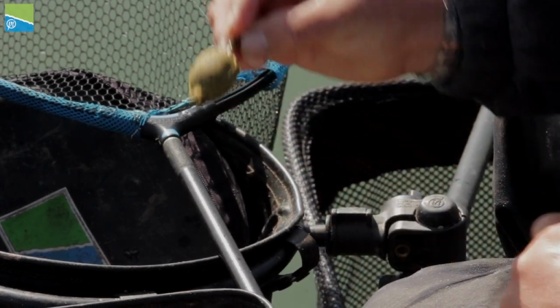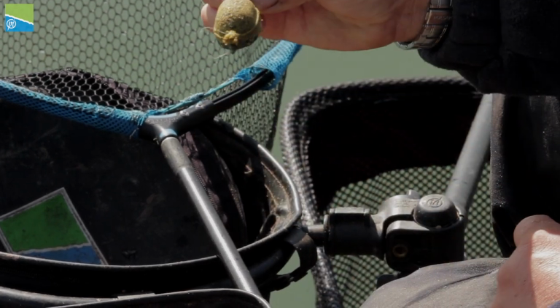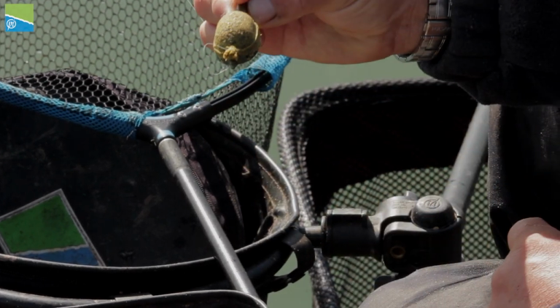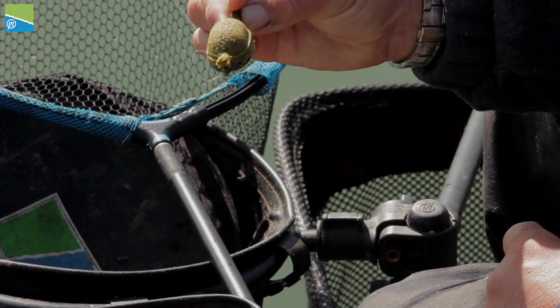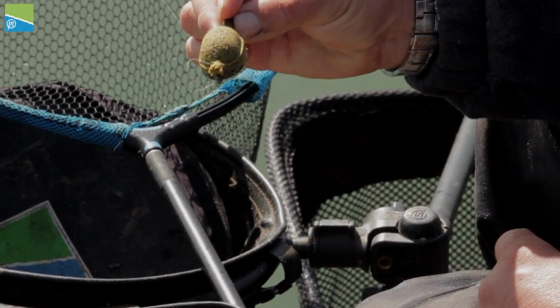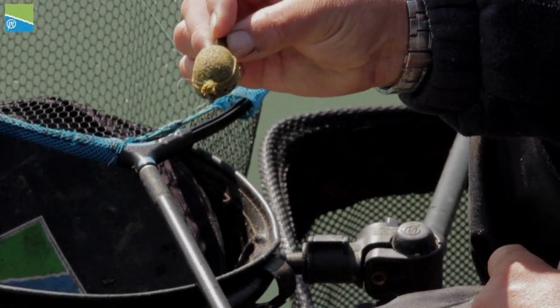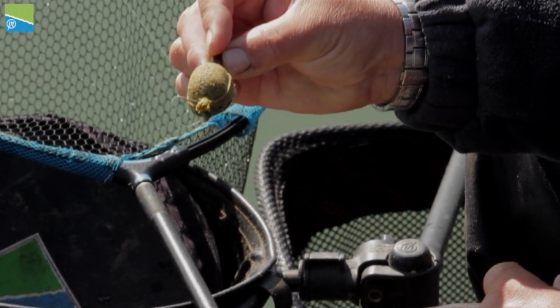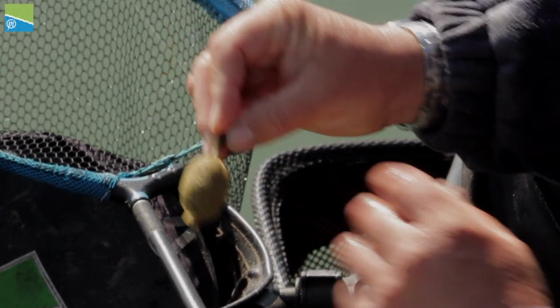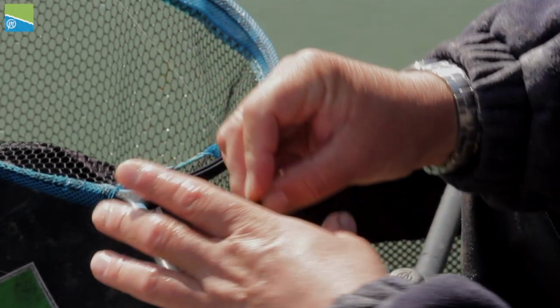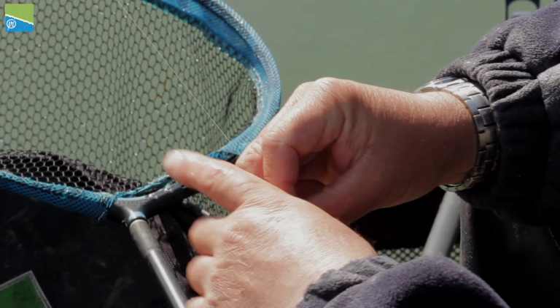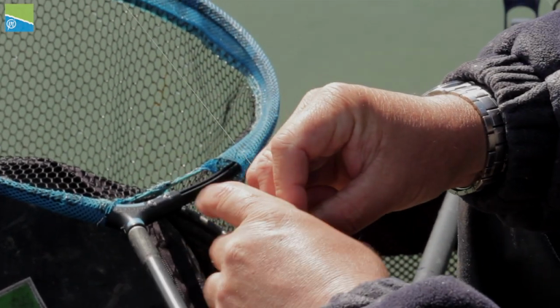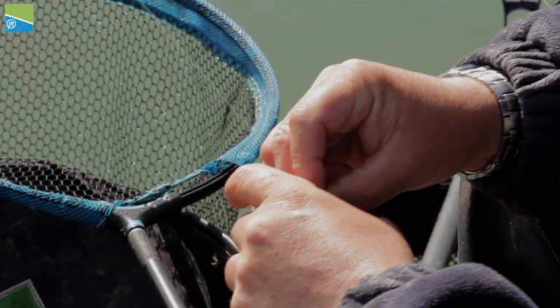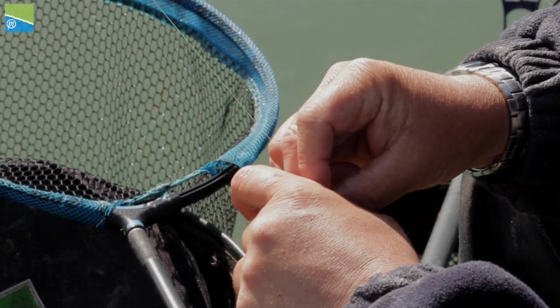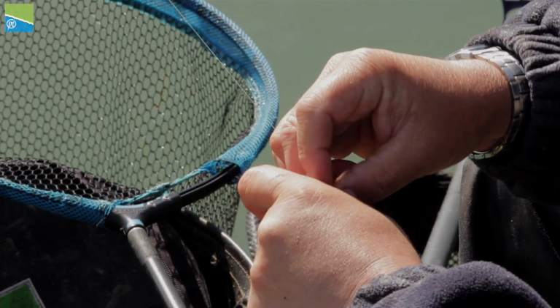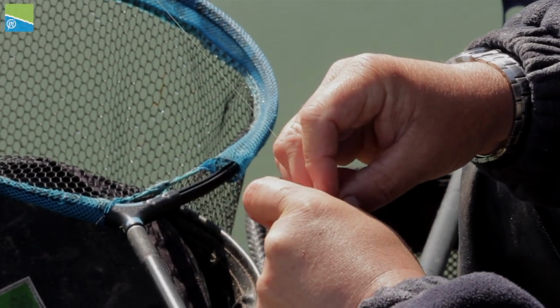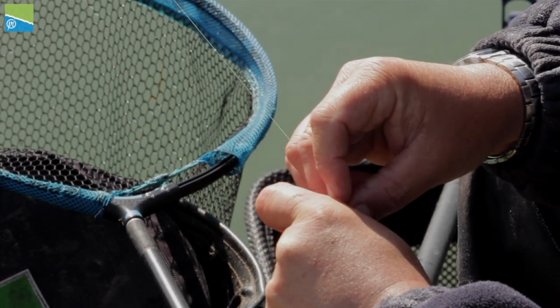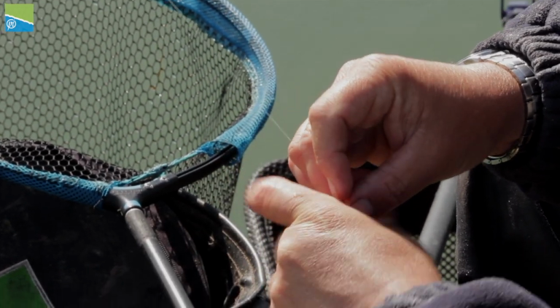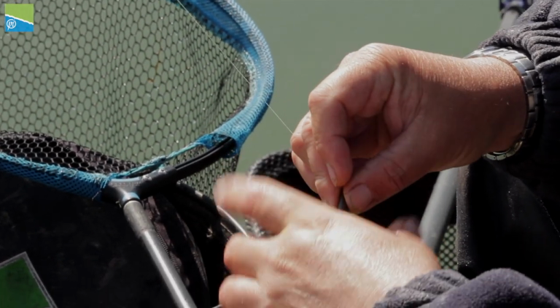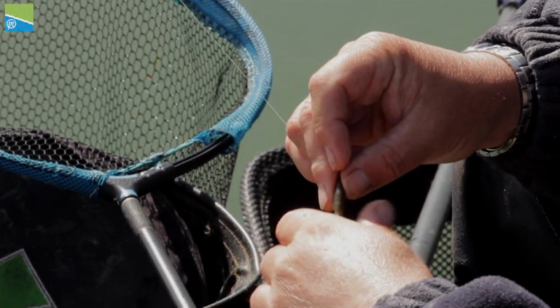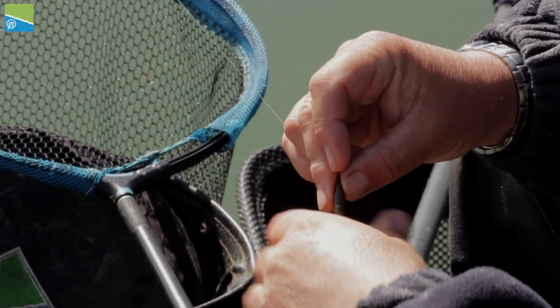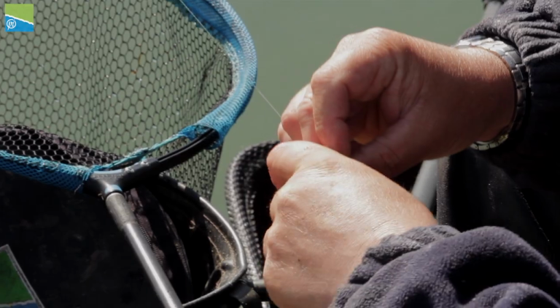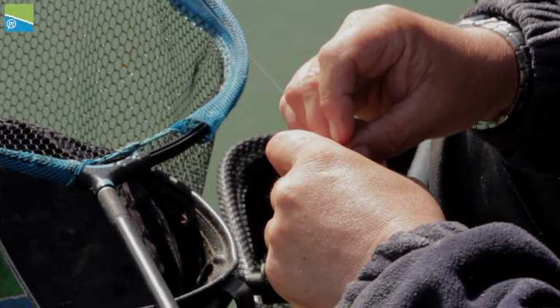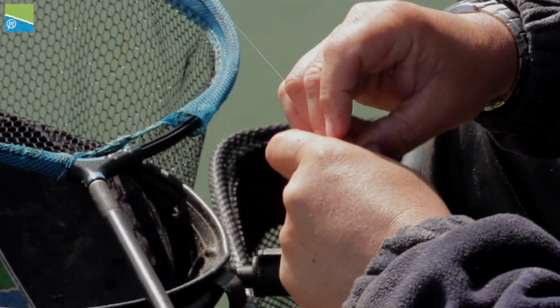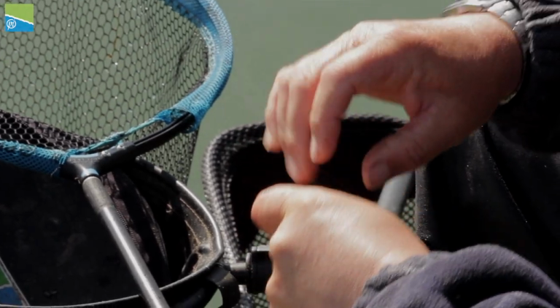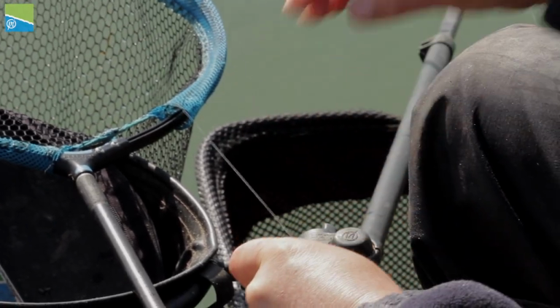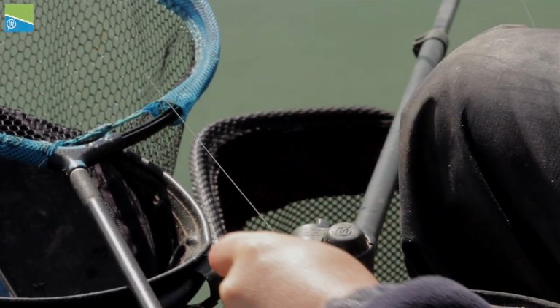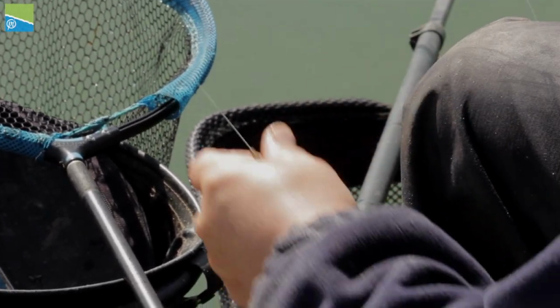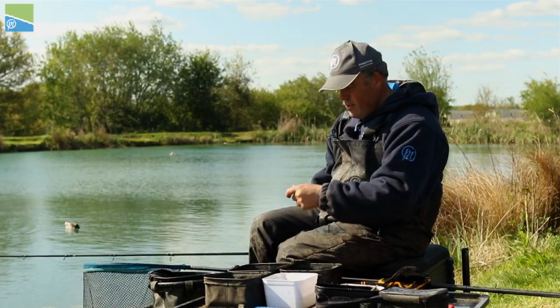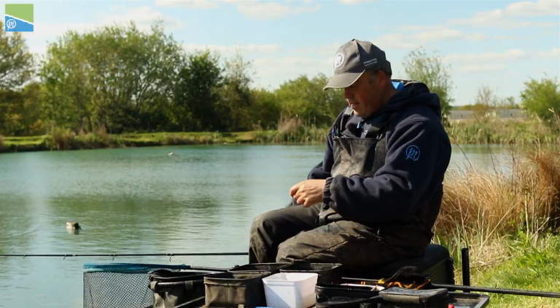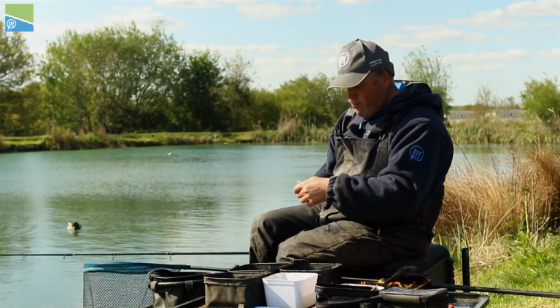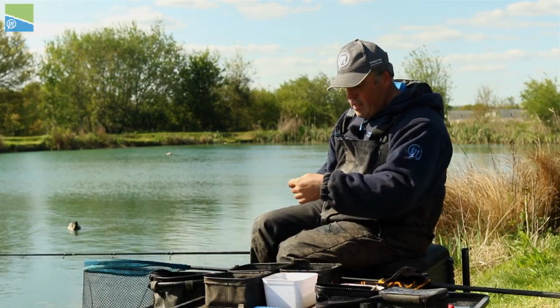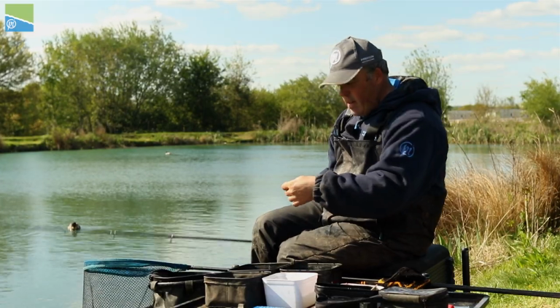There you go, it's absolutely perfect. All I do then before I cast out is just give that a quick squeeze and I'm ready to go.